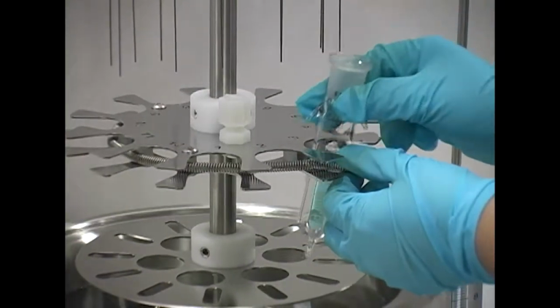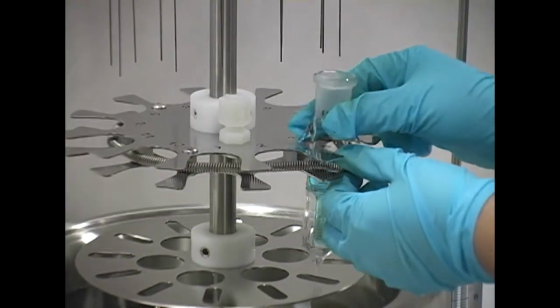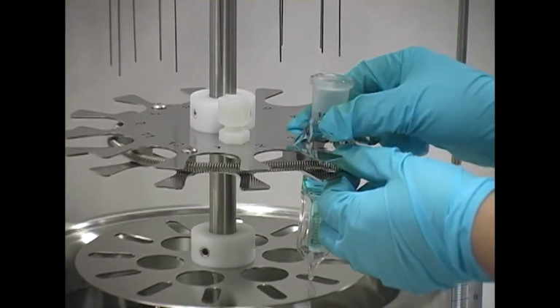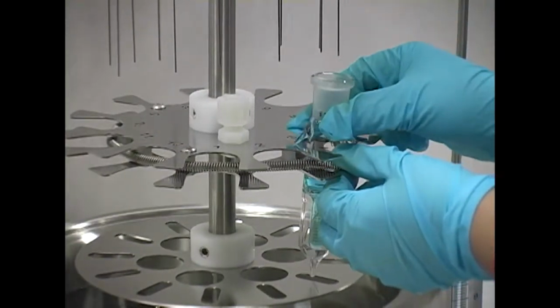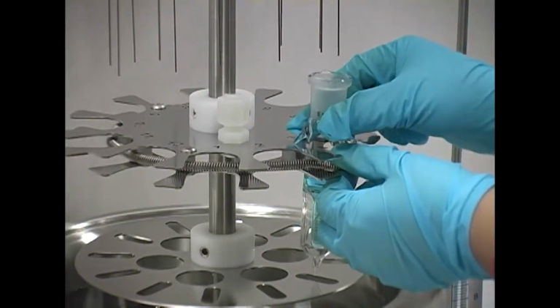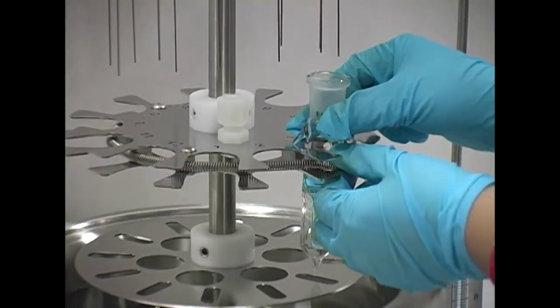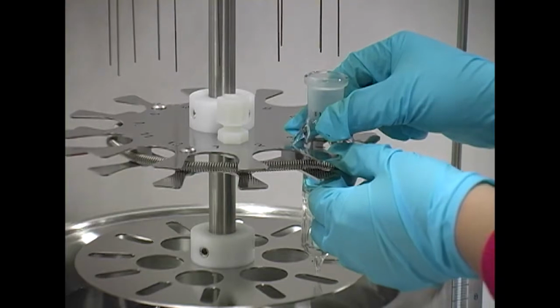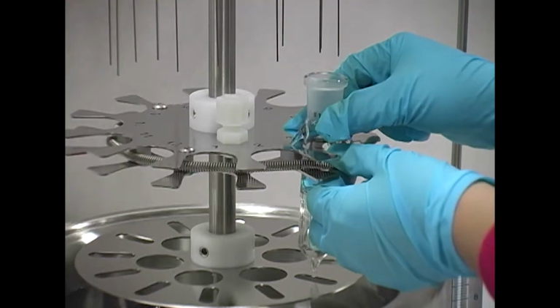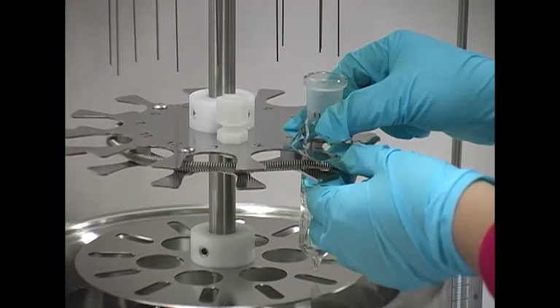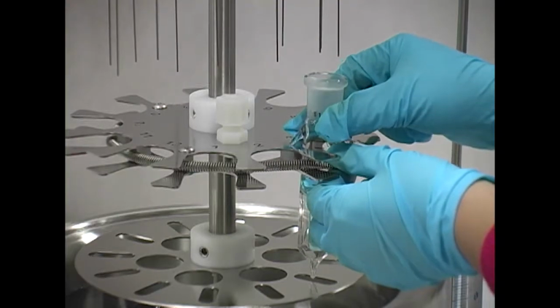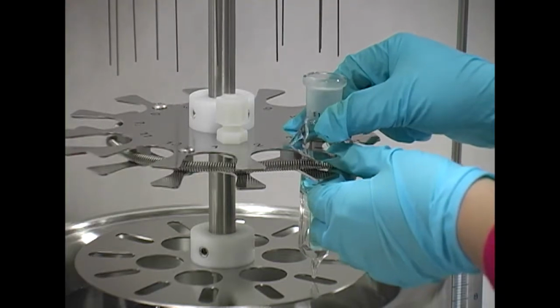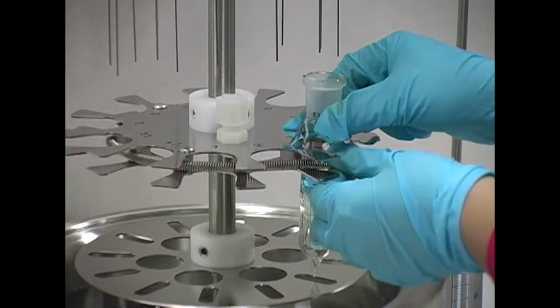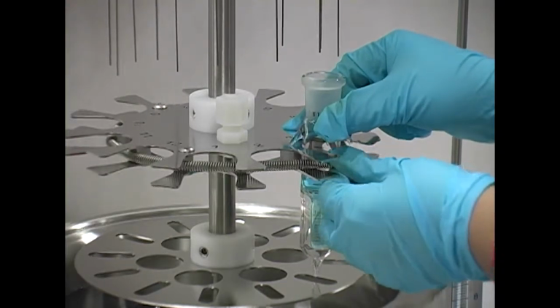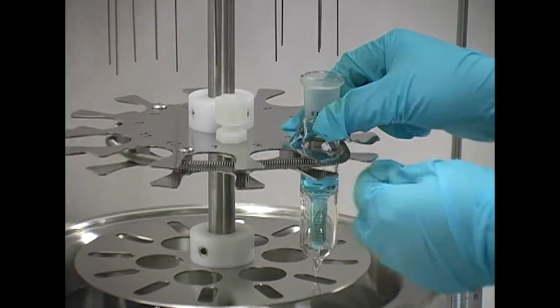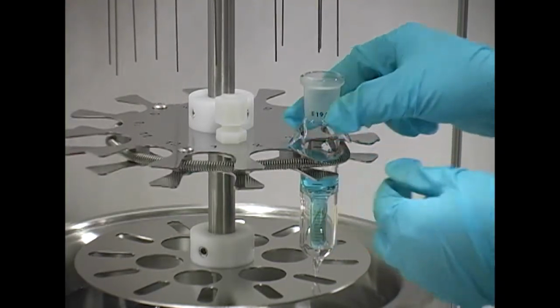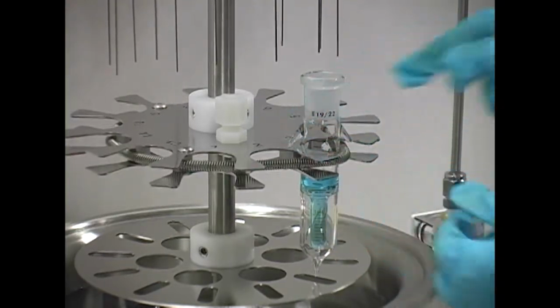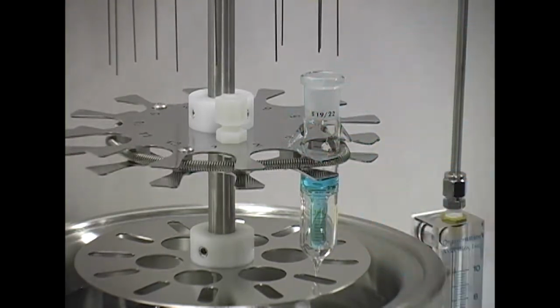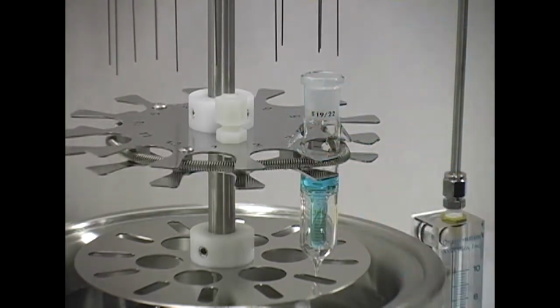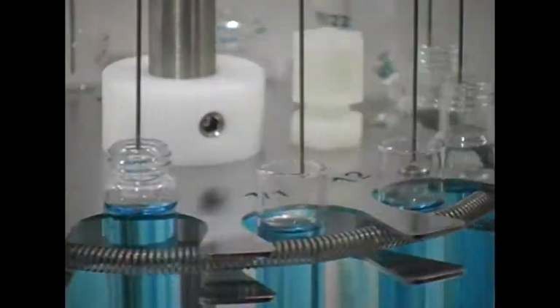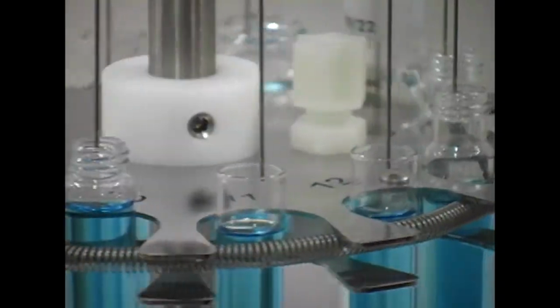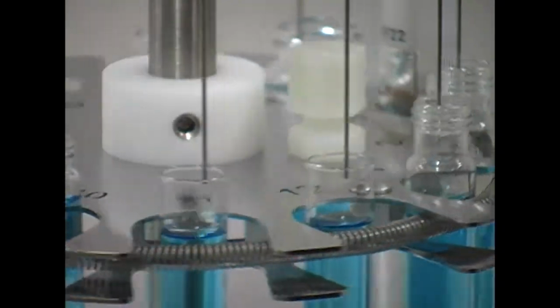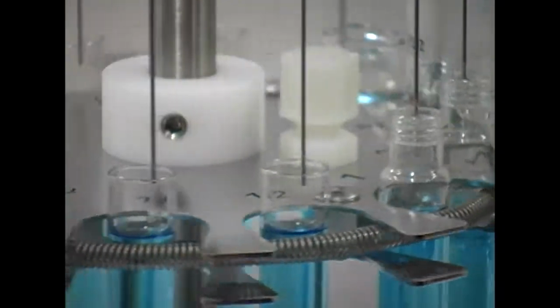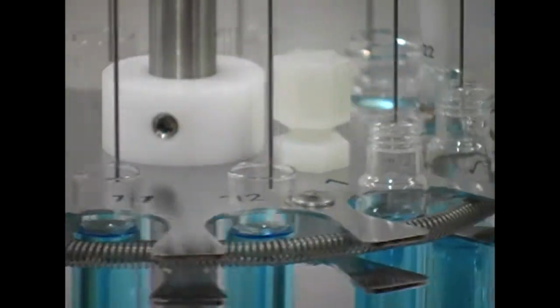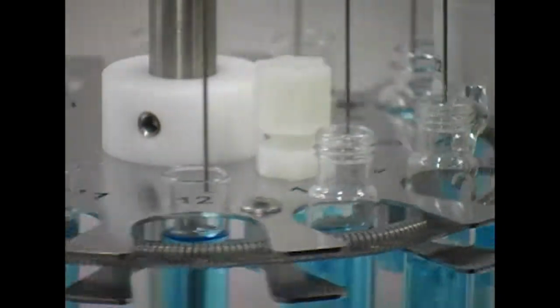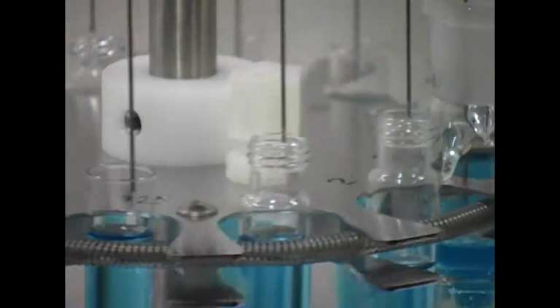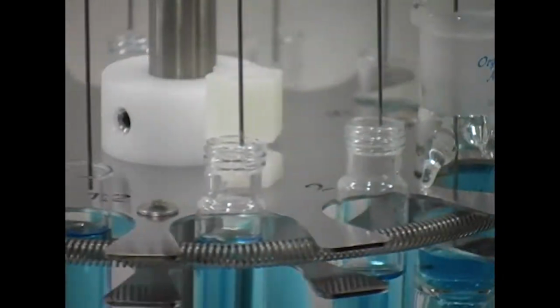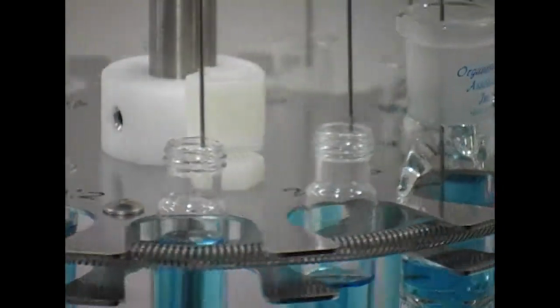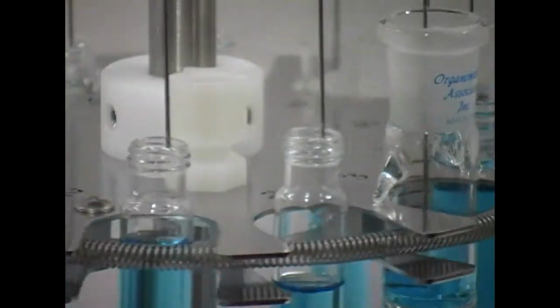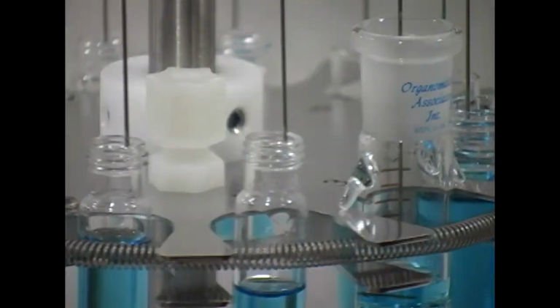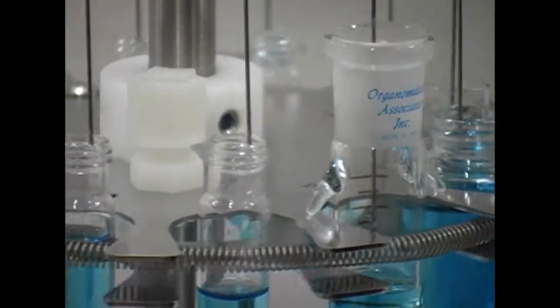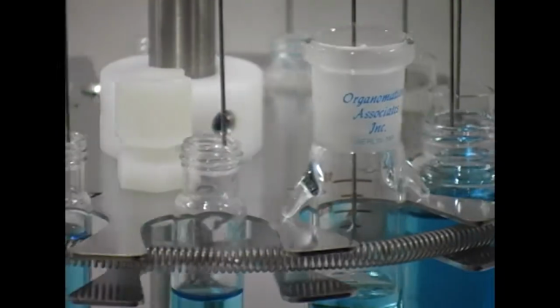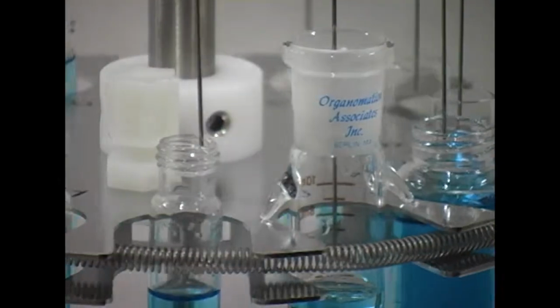For endpoint operations, place the concentrated tube directly into an evap nitrogen evaporator. Reduce the final volume to the endpoint desired.